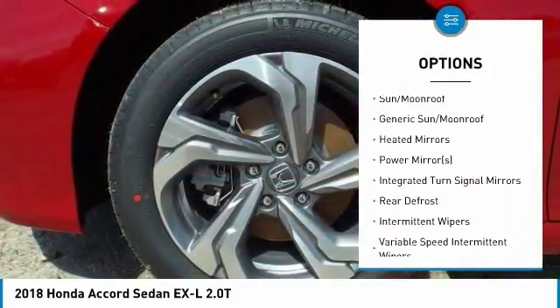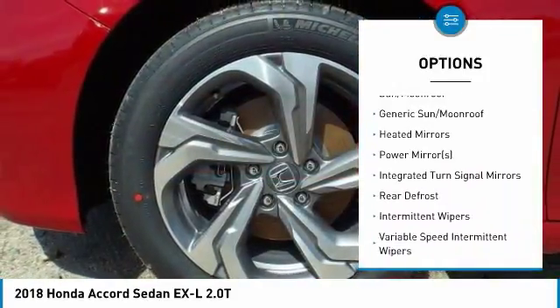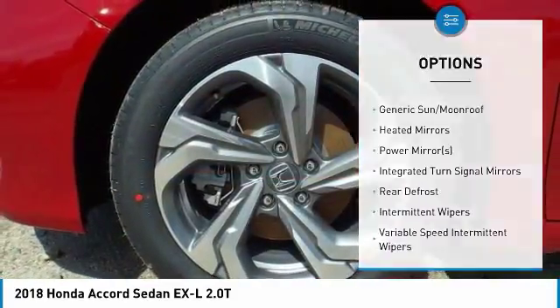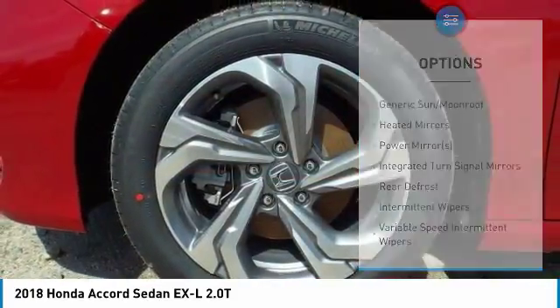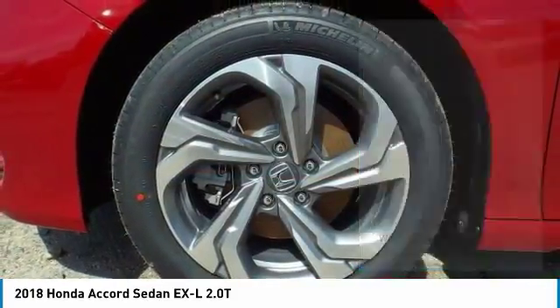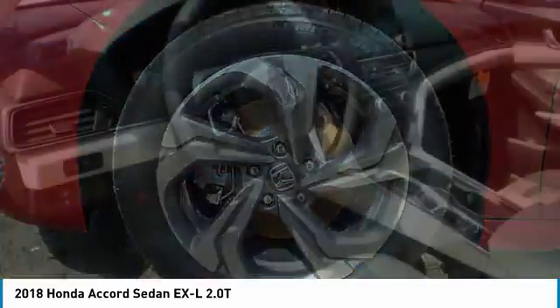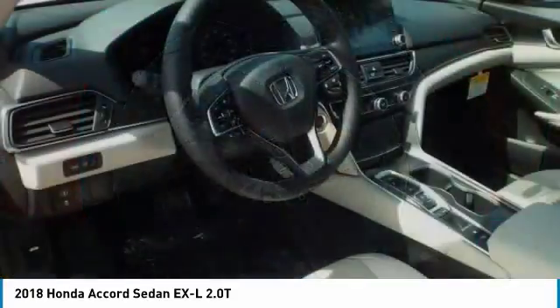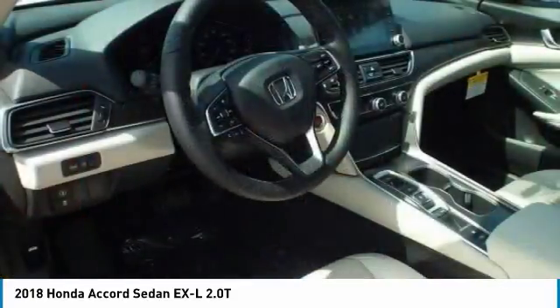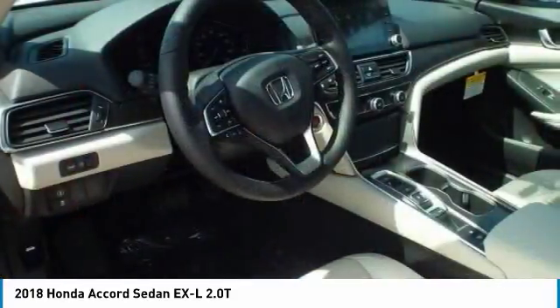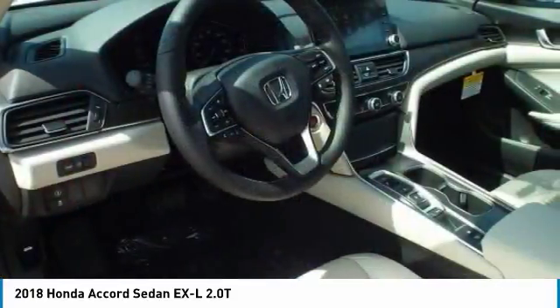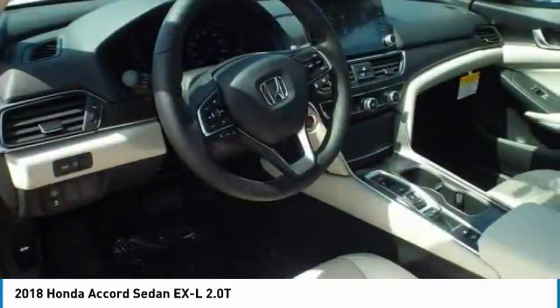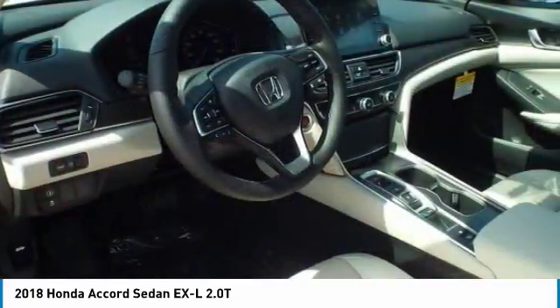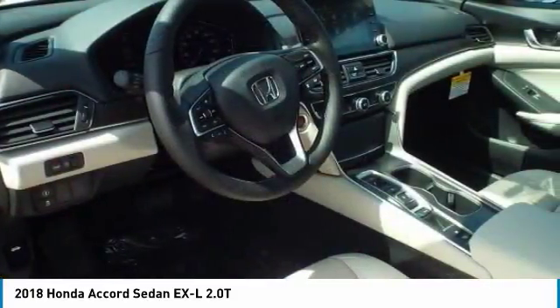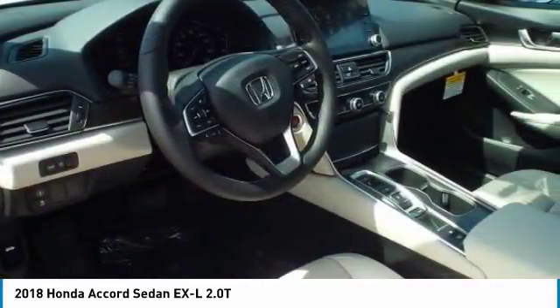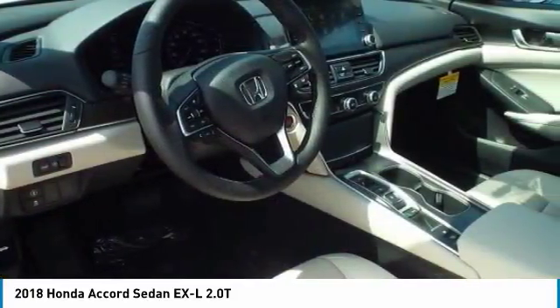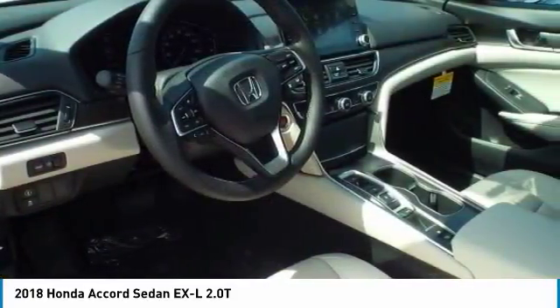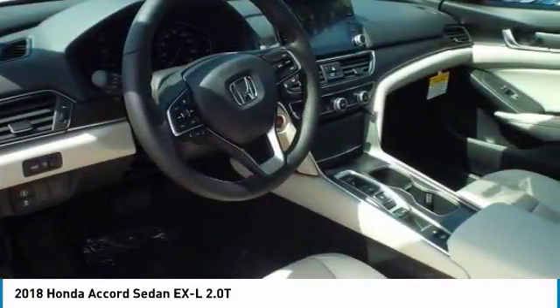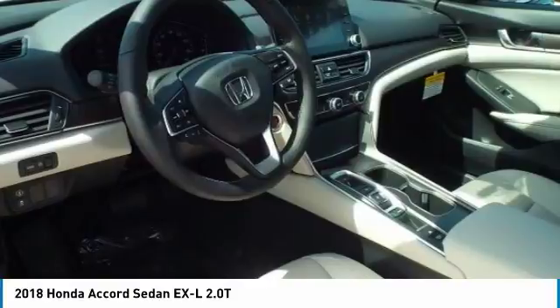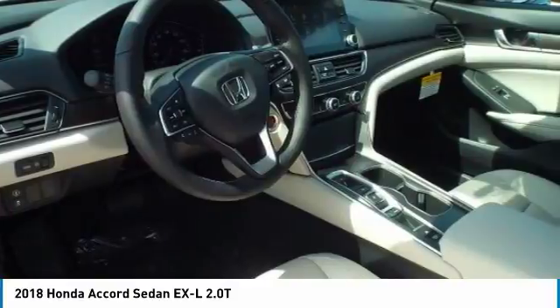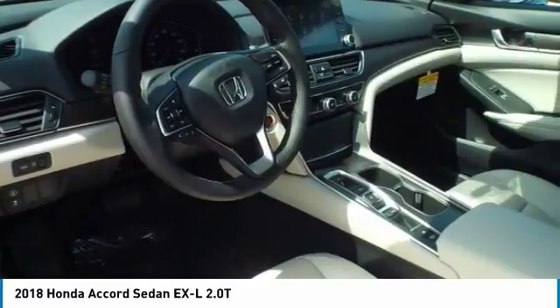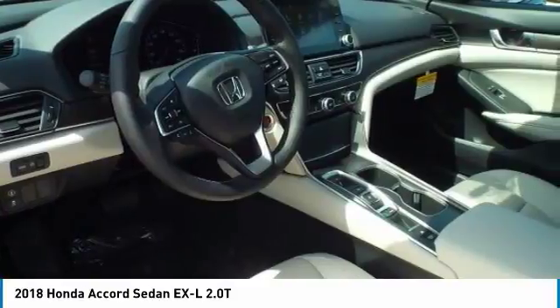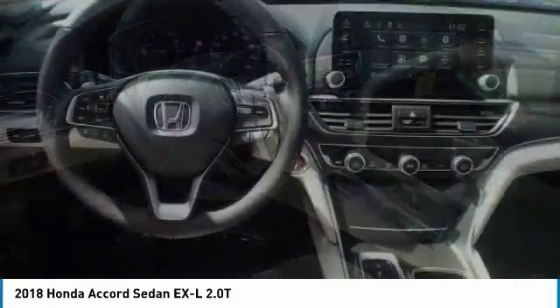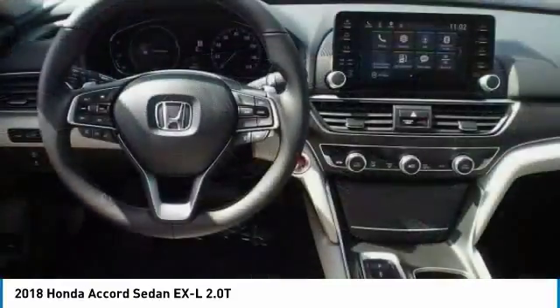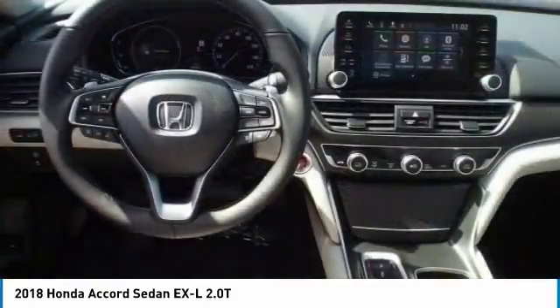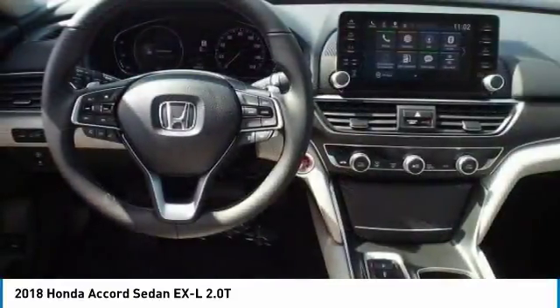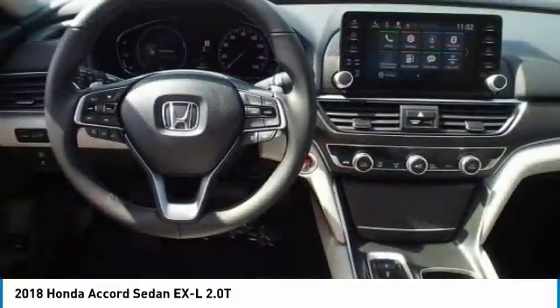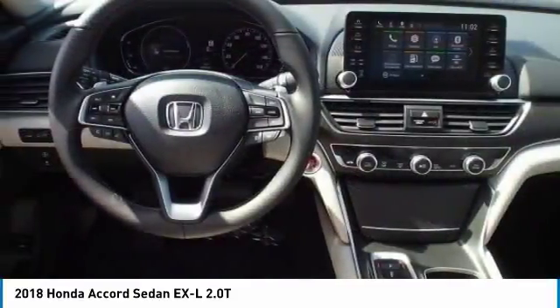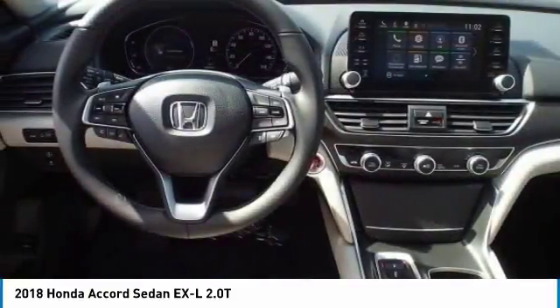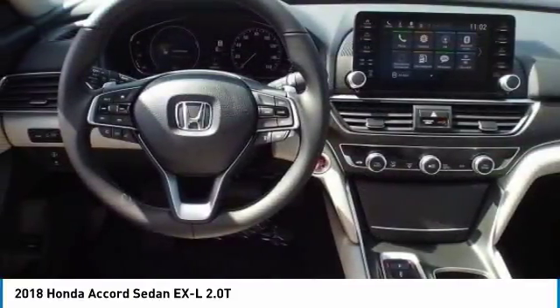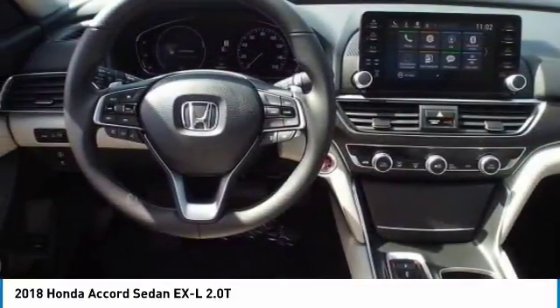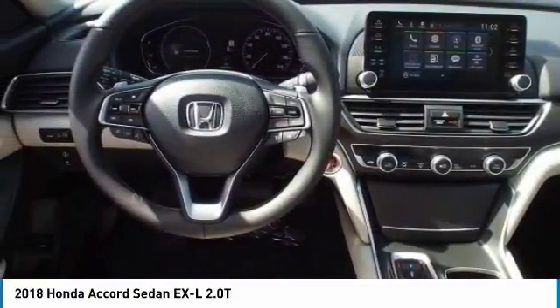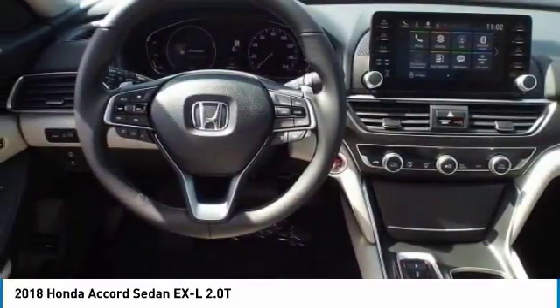Keyless entry, steering wheel audio controls, backup camera, and leather-wrapped steering wheel.